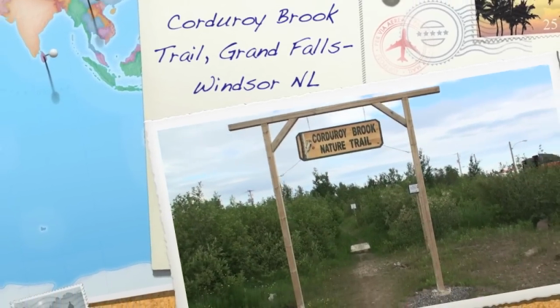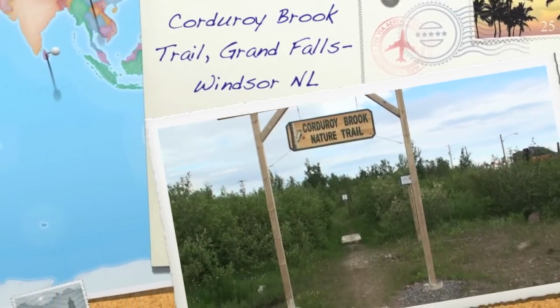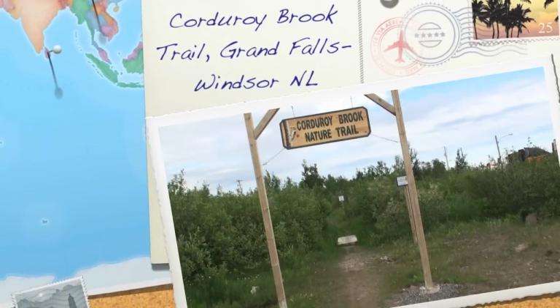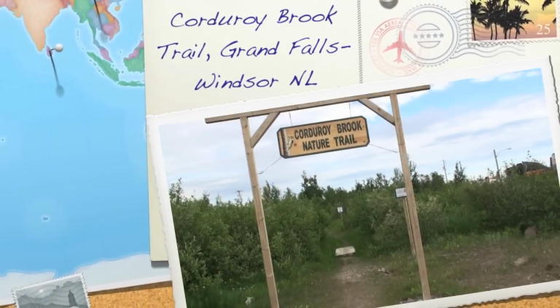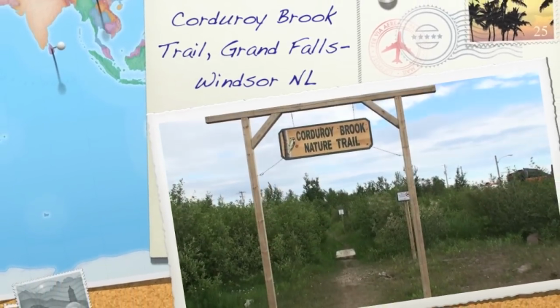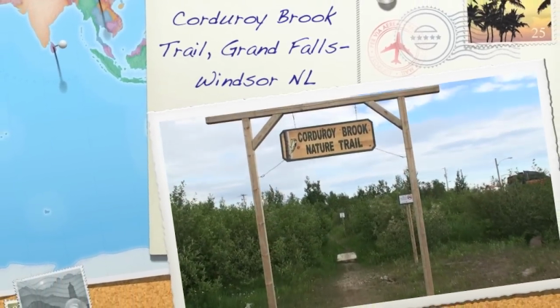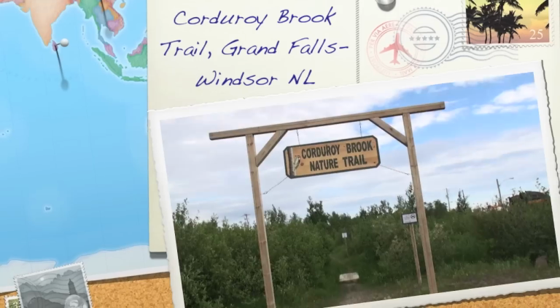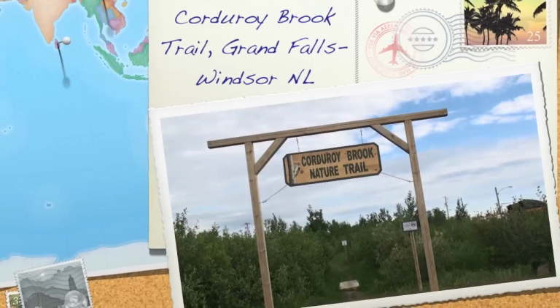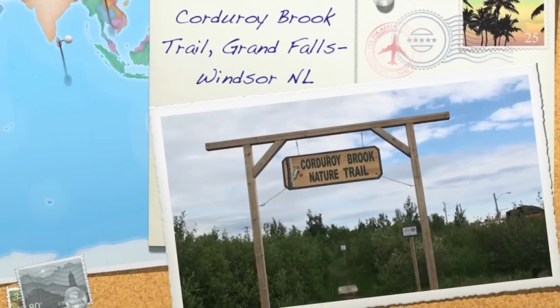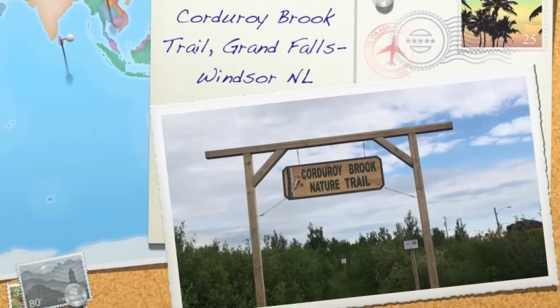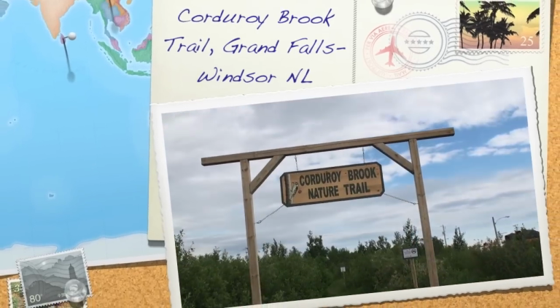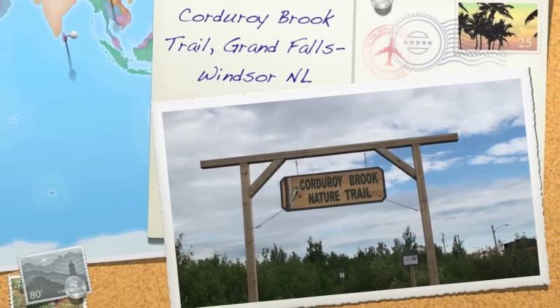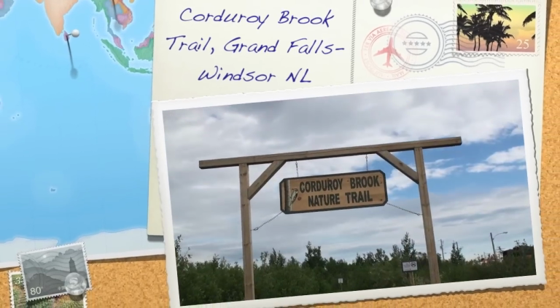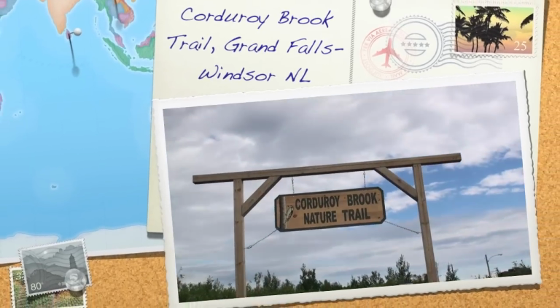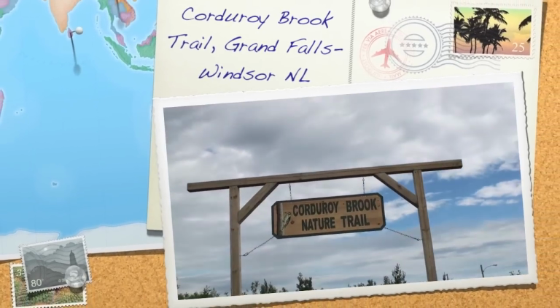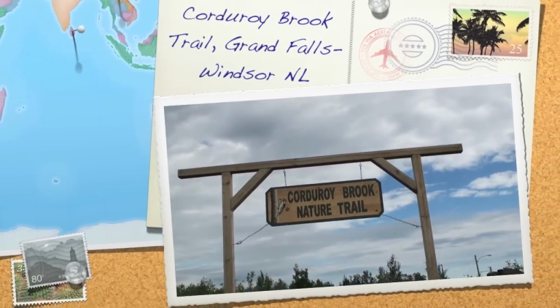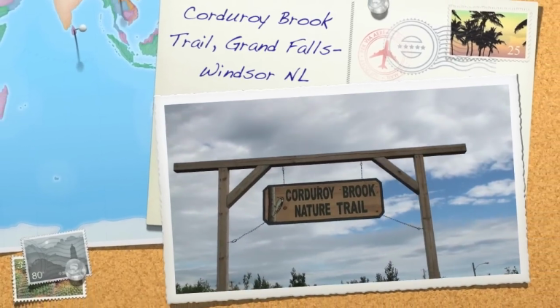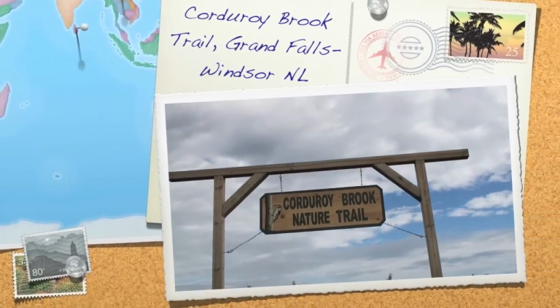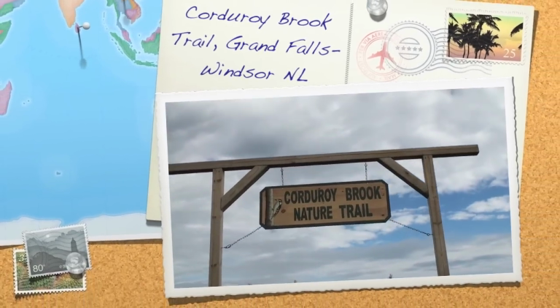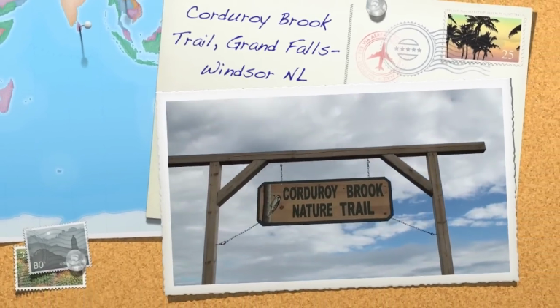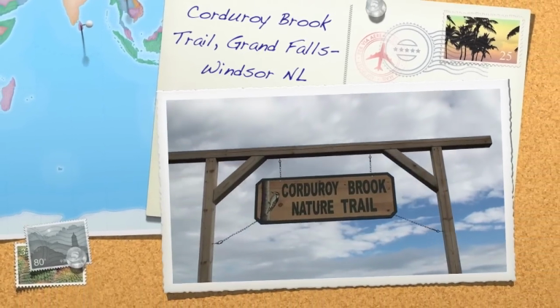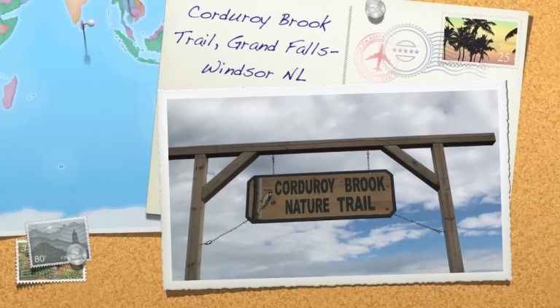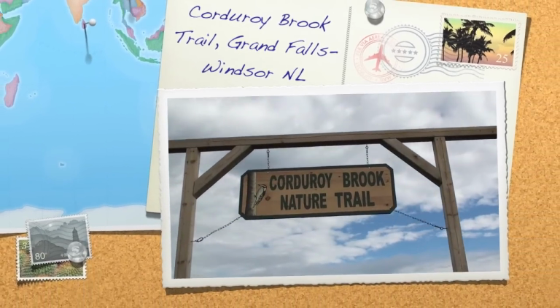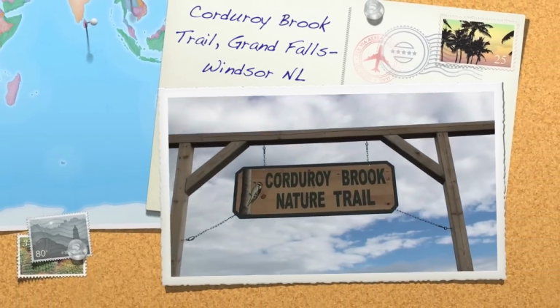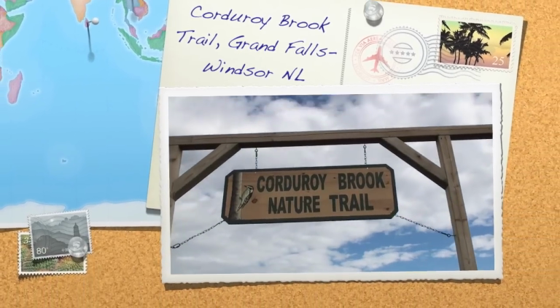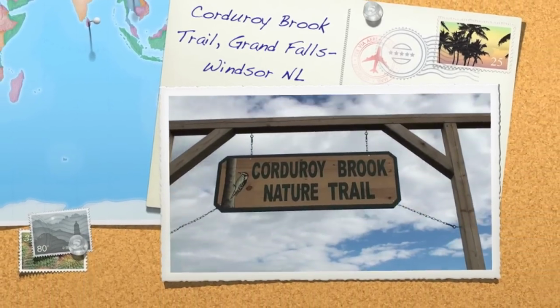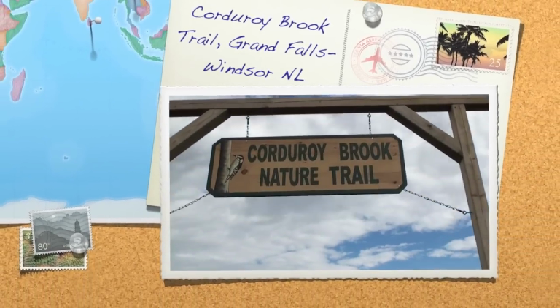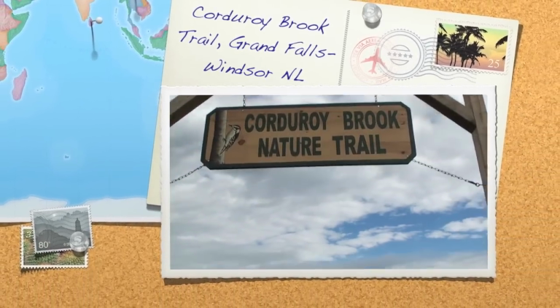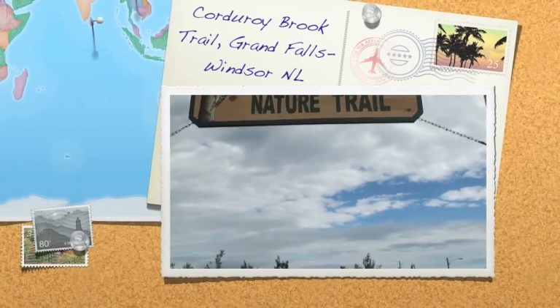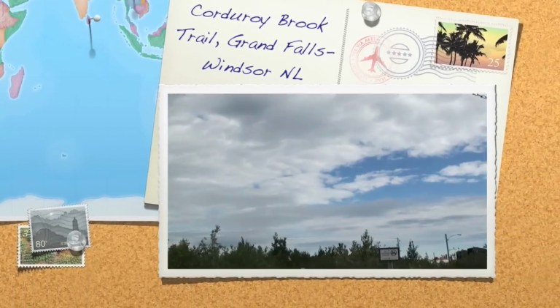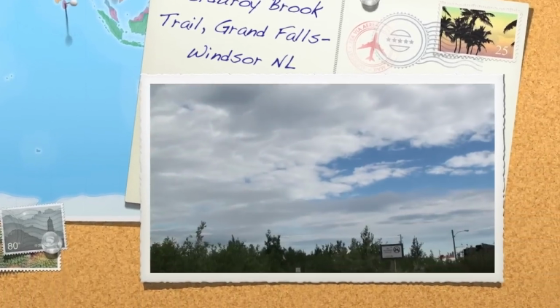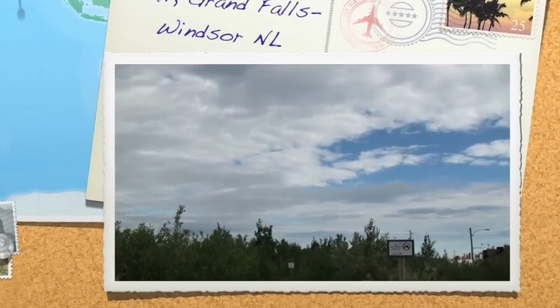Welcome to the Corduroy Brook Nature Trail, located in the beautiful town of Grand Falls, Windsor.